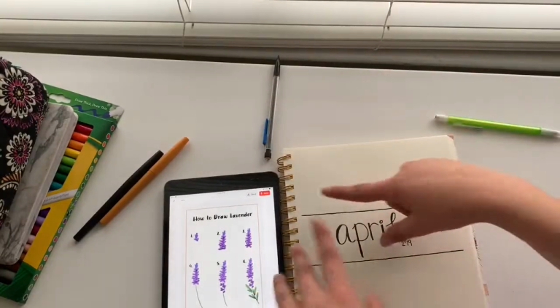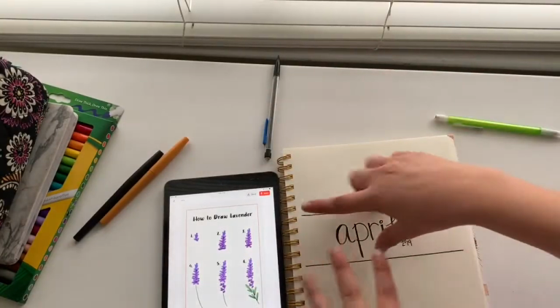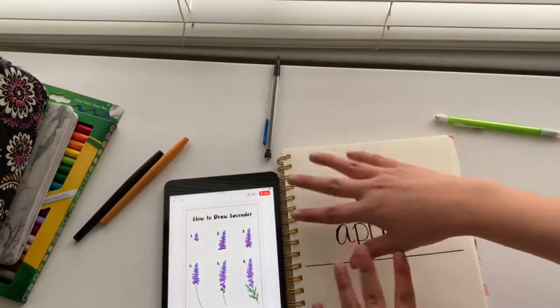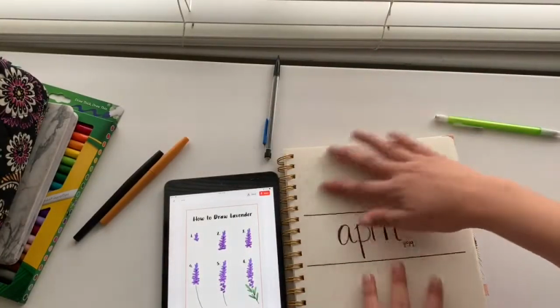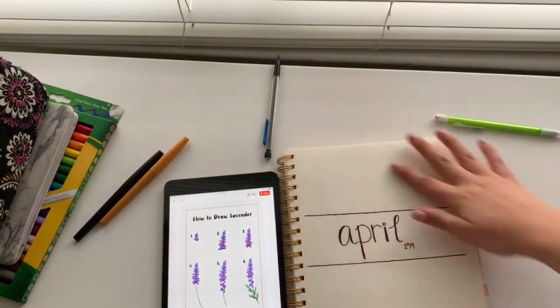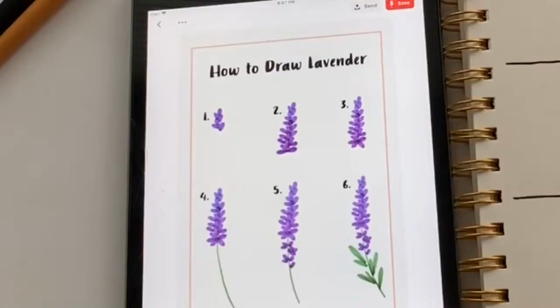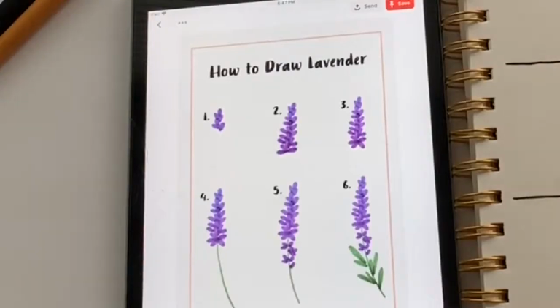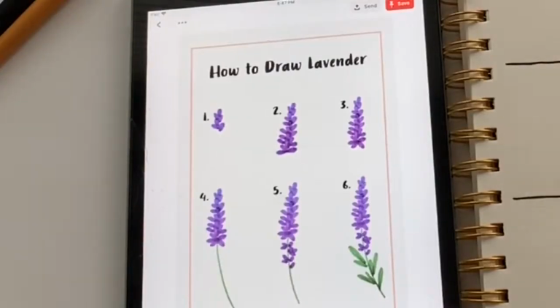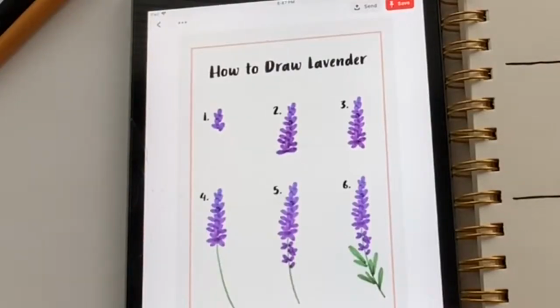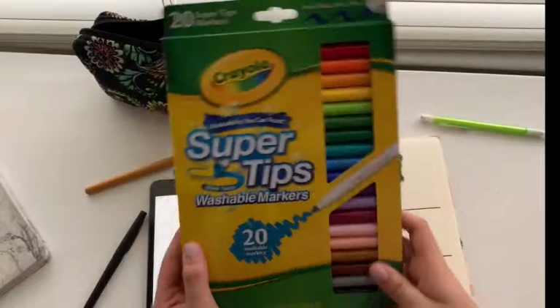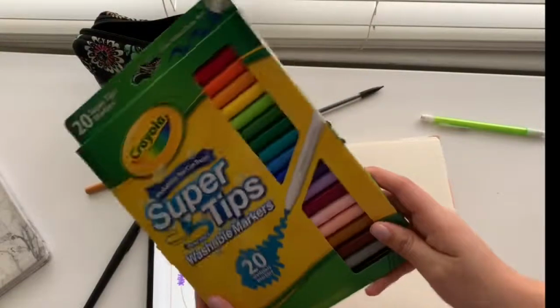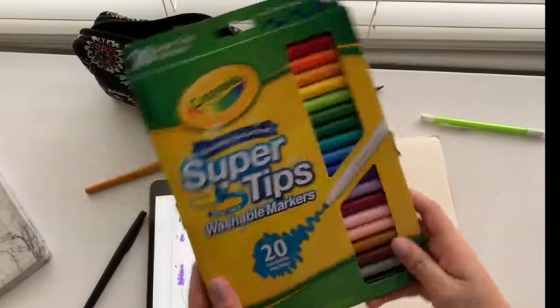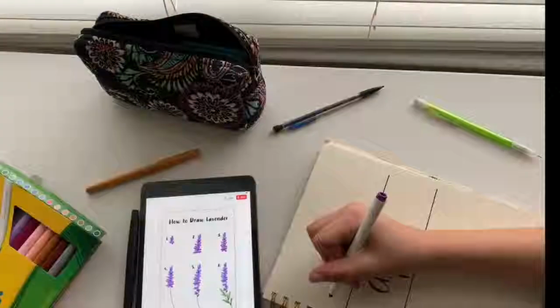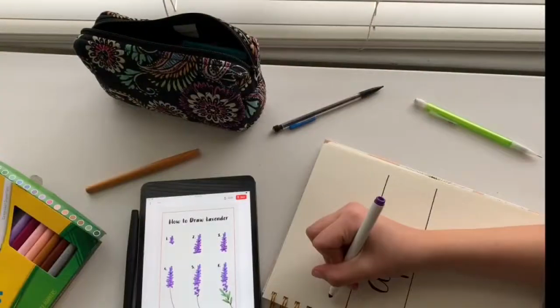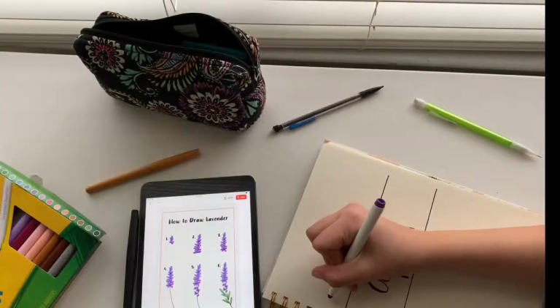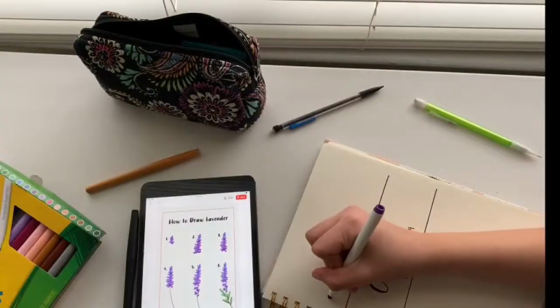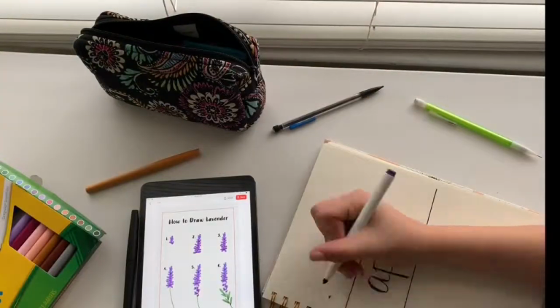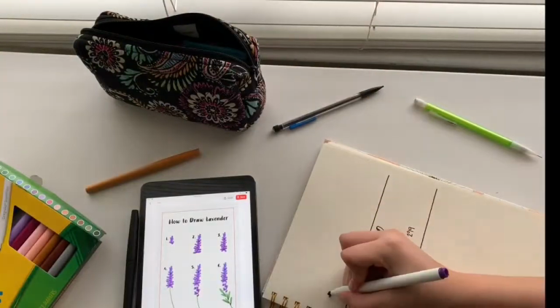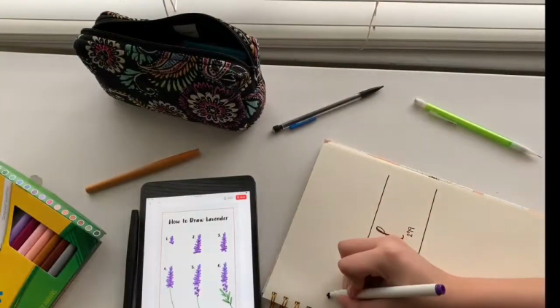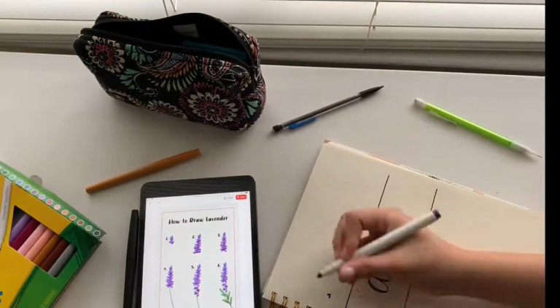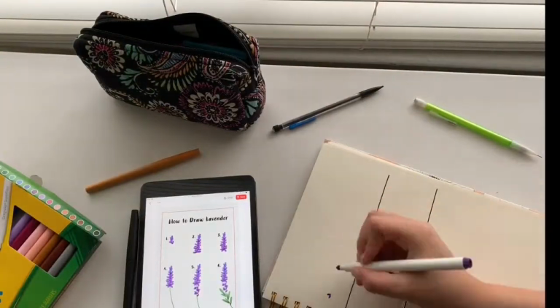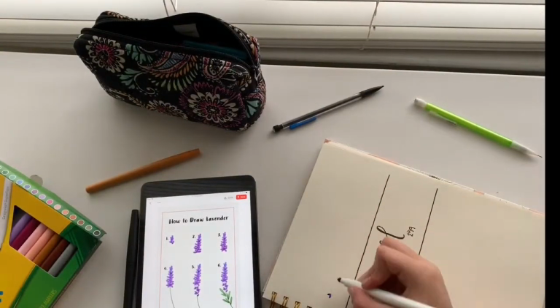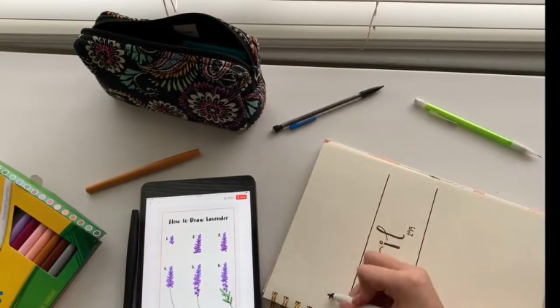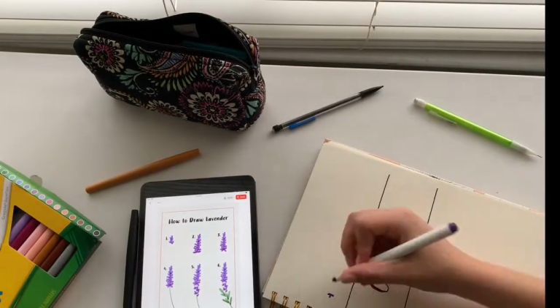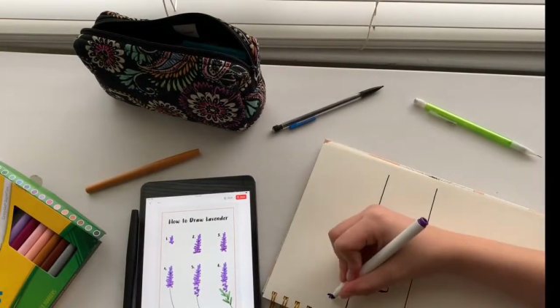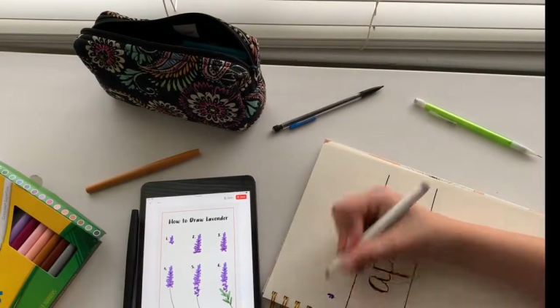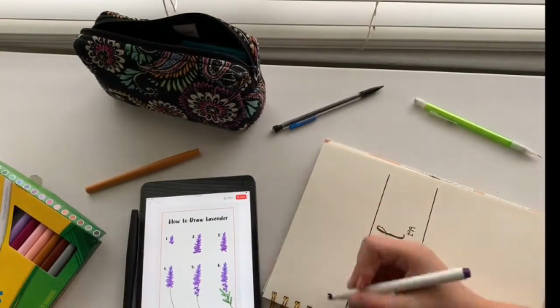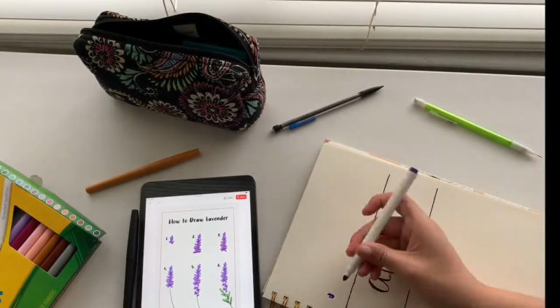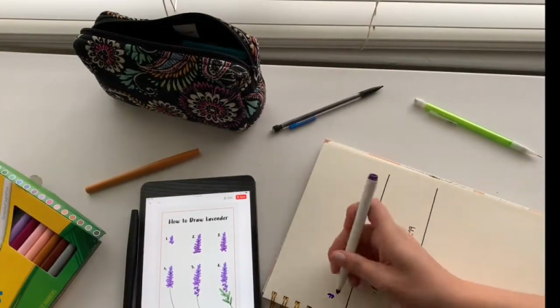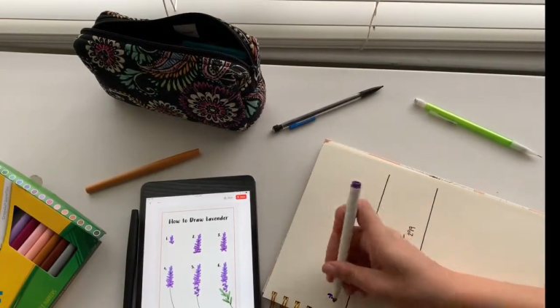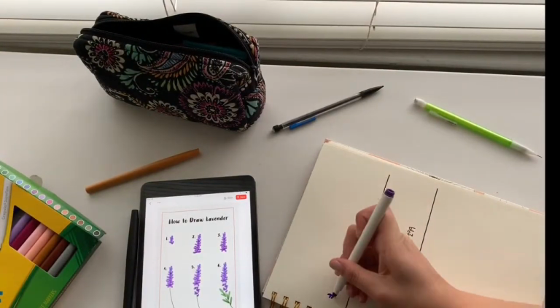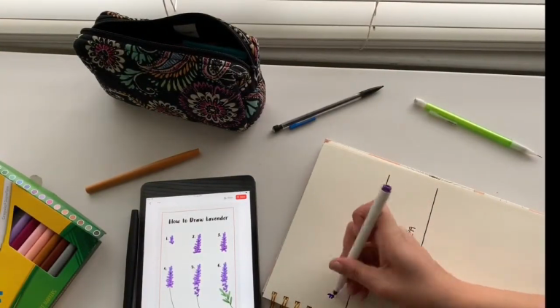All I did for this part was just look up how to draw simple flower doodles on Pinterest and it was really cute and easy.